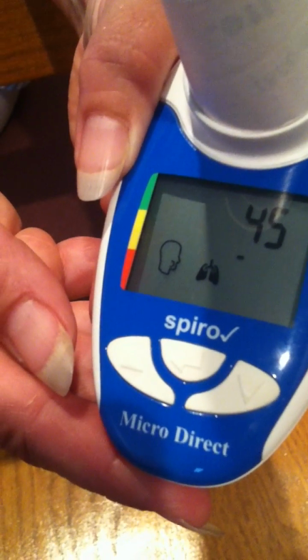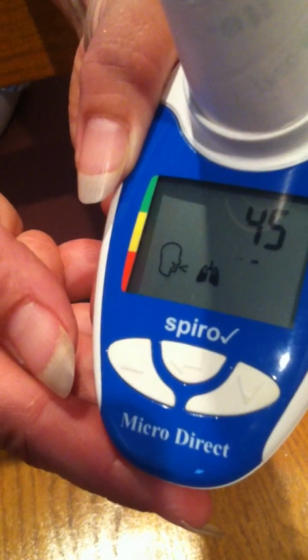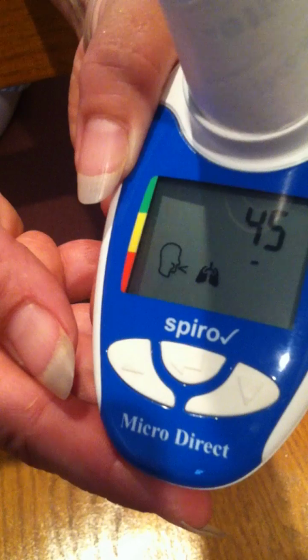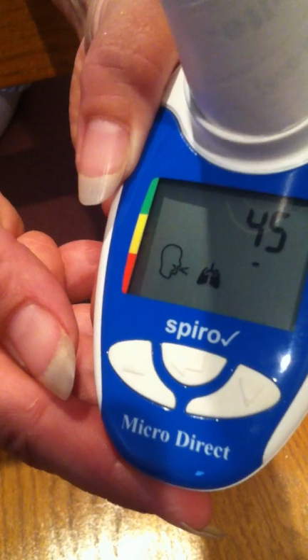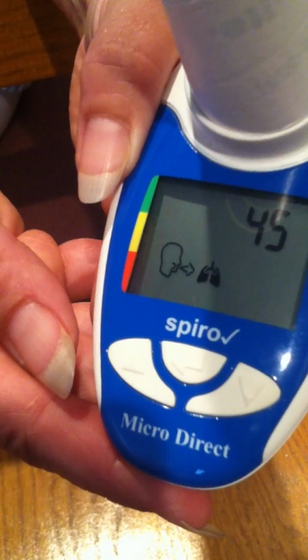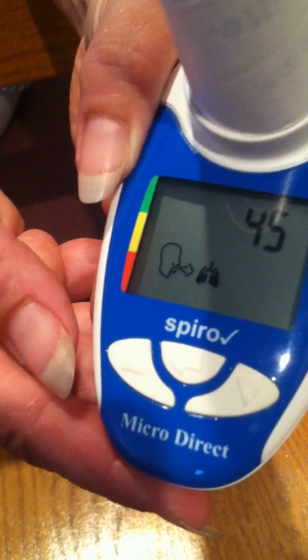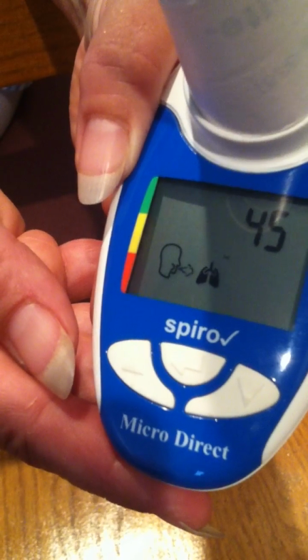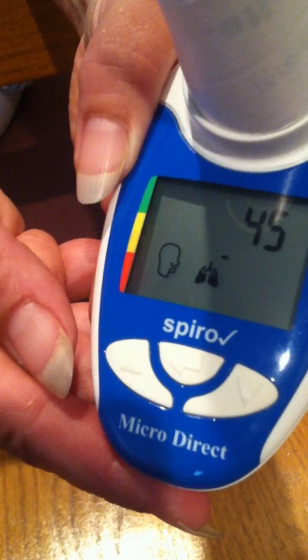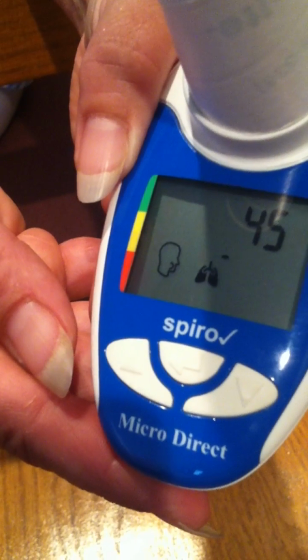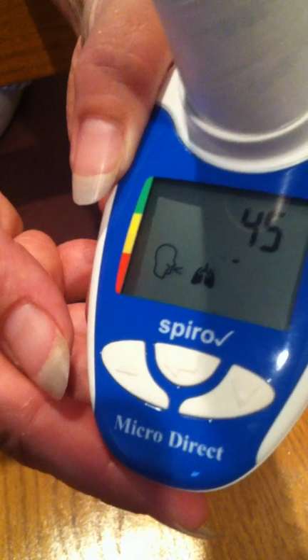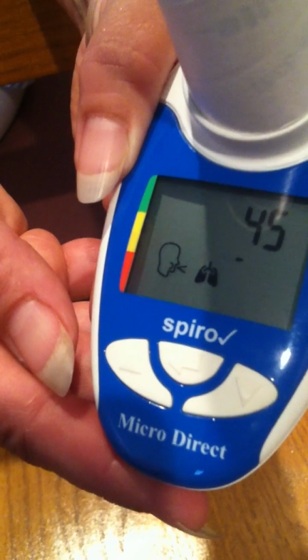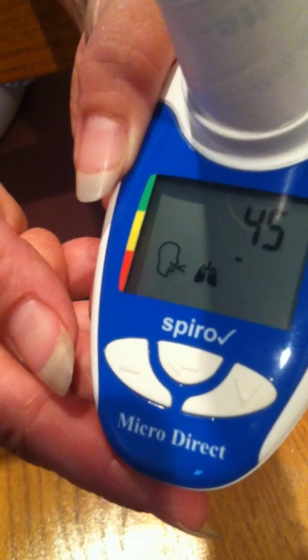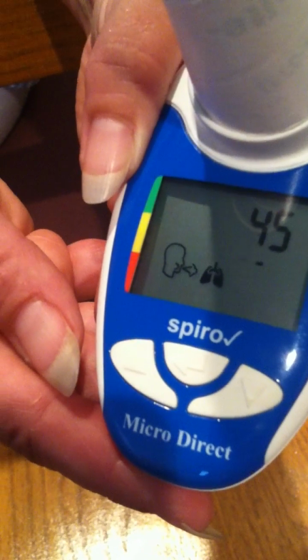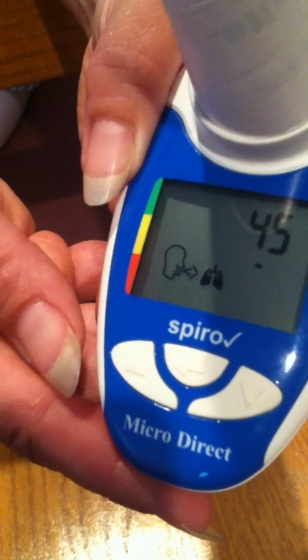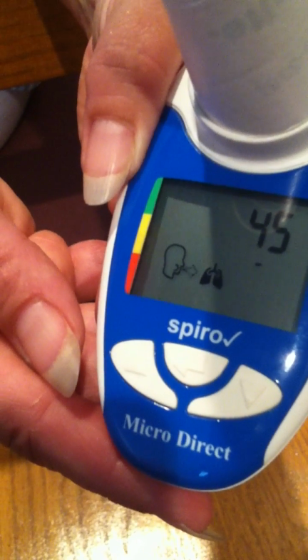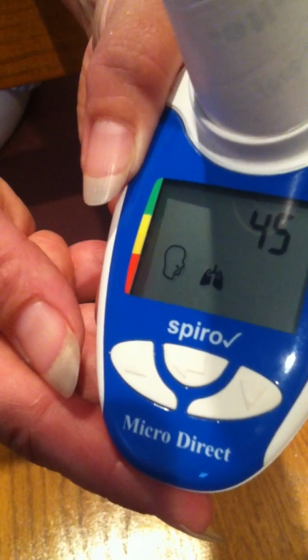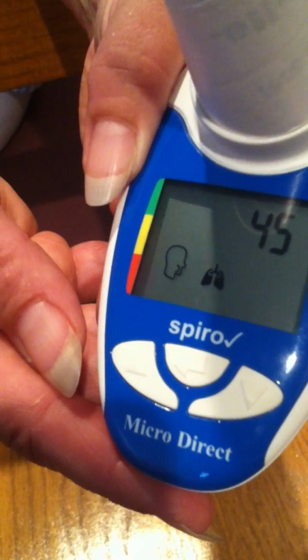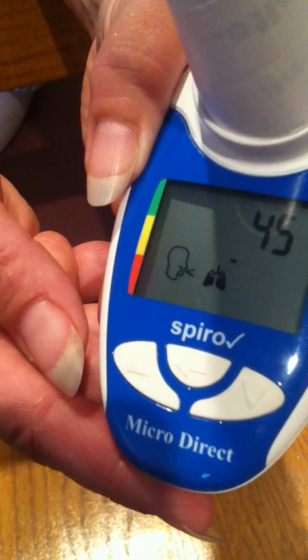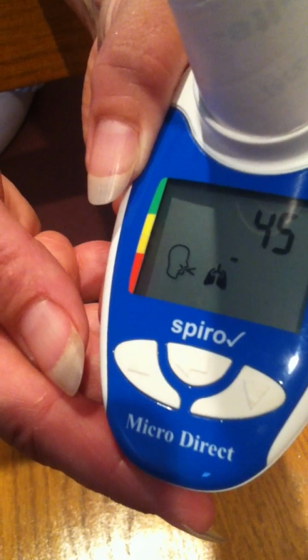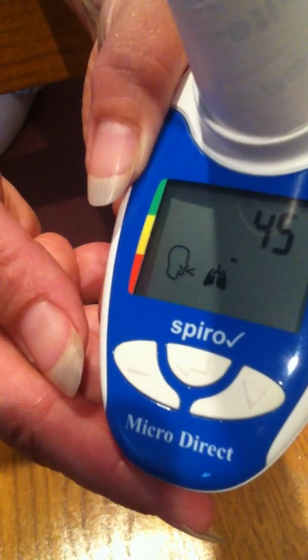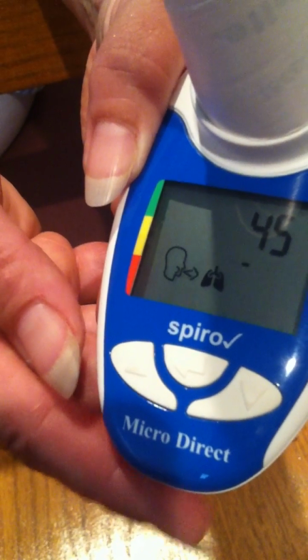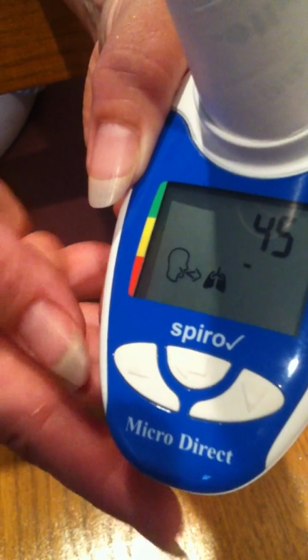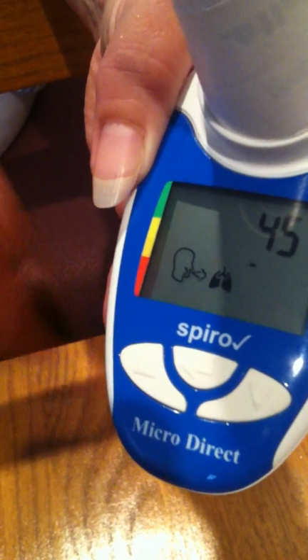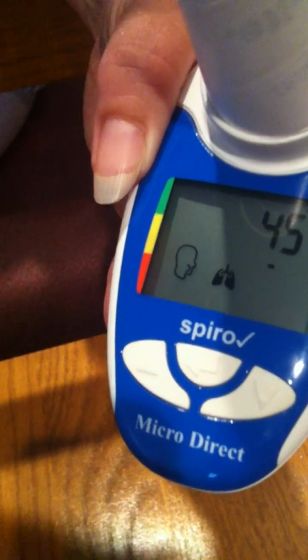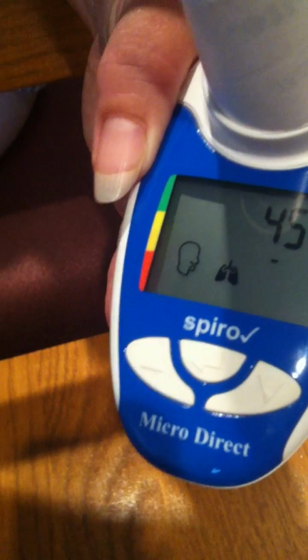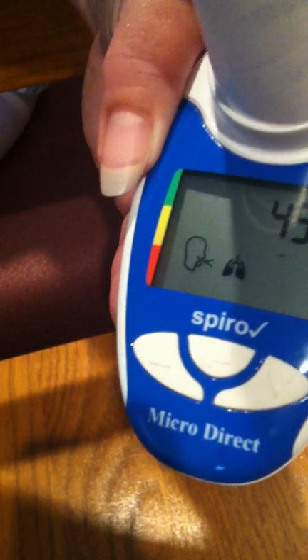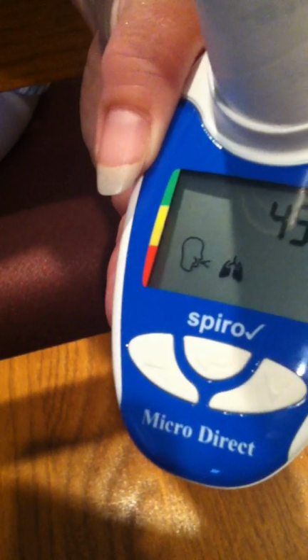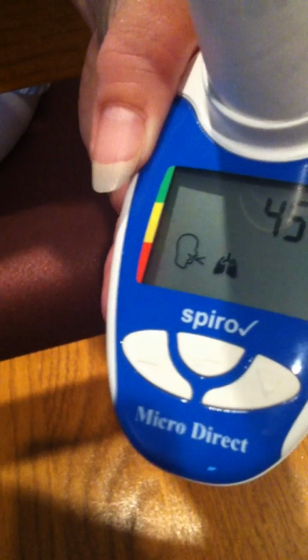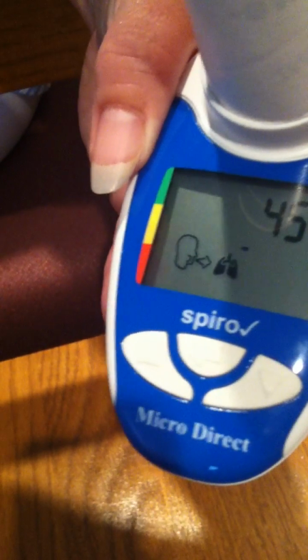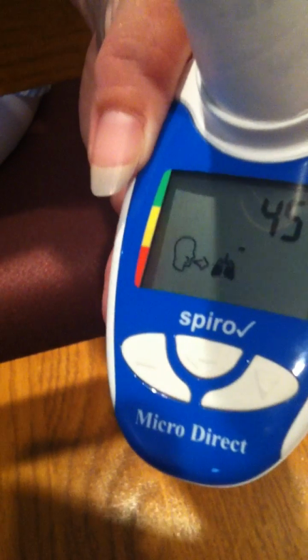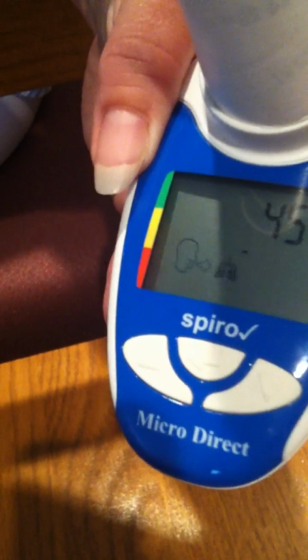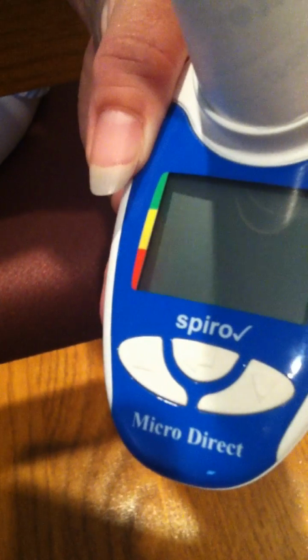Now the test is complete. Turn the unit off by pressing the white button at the top right.